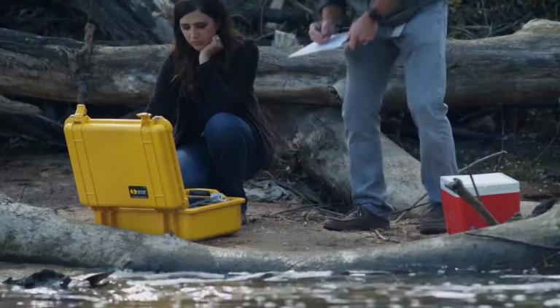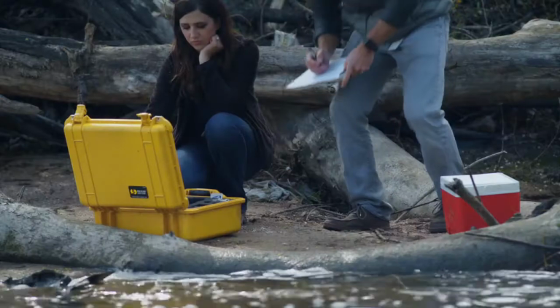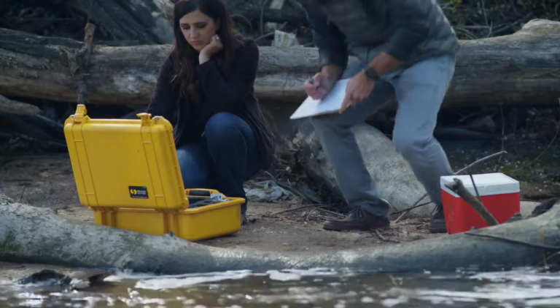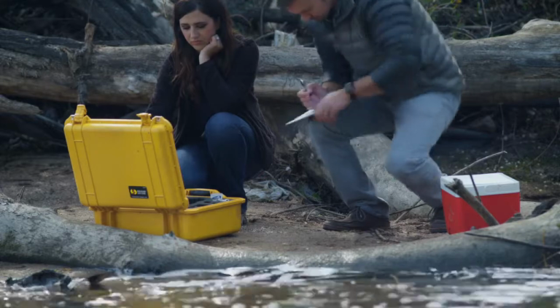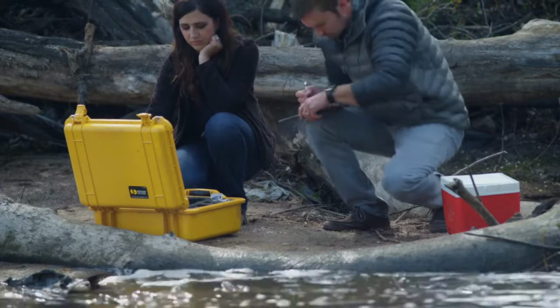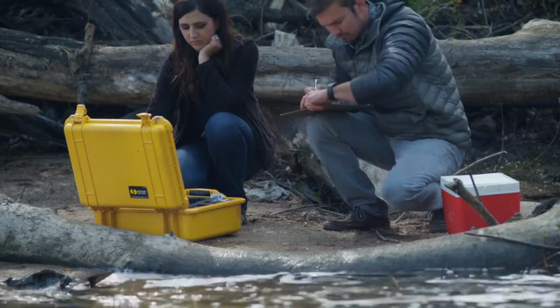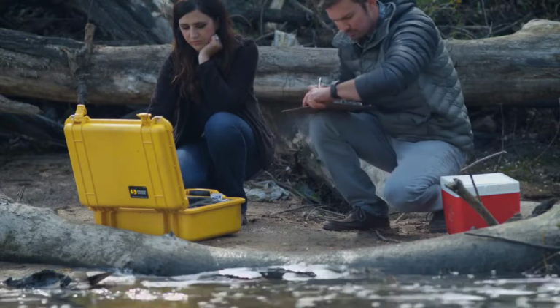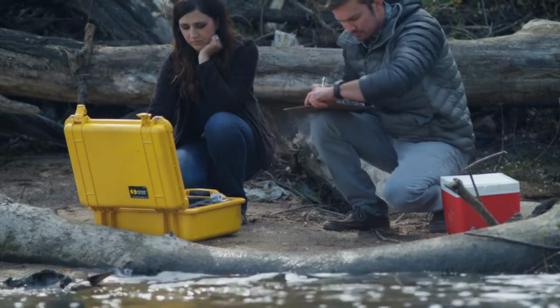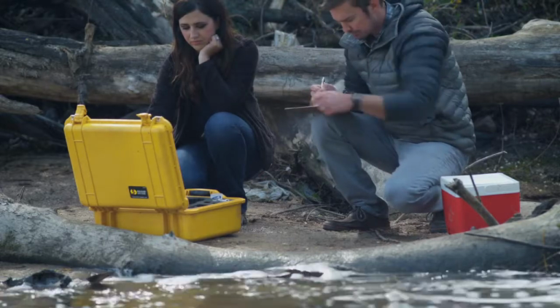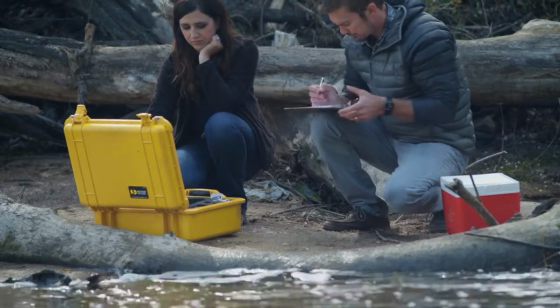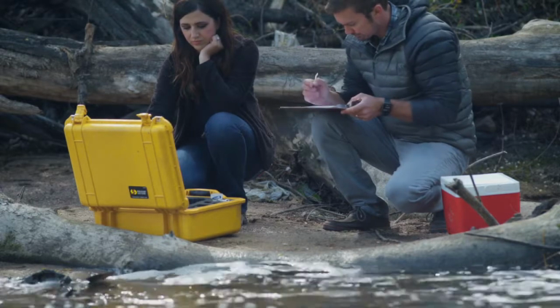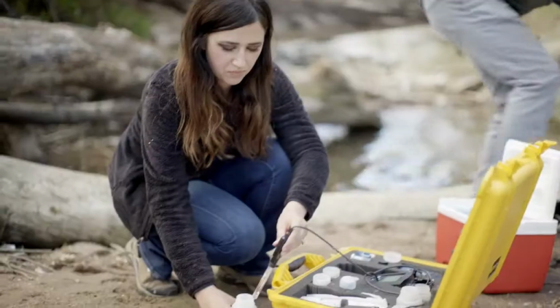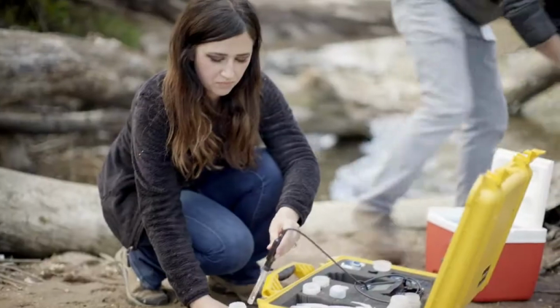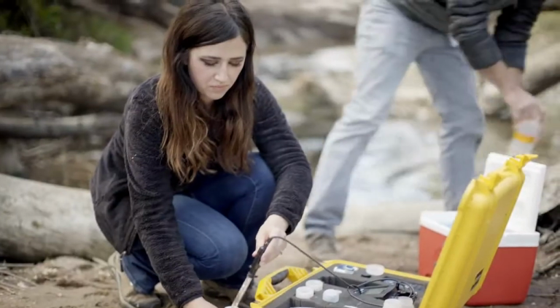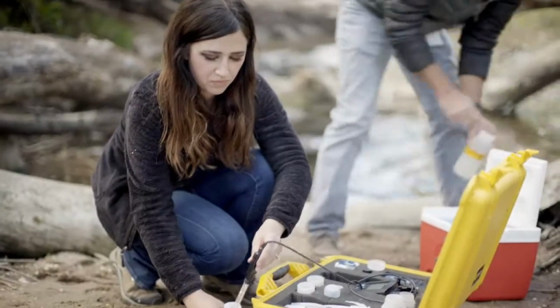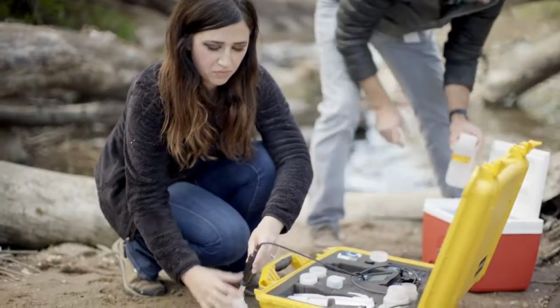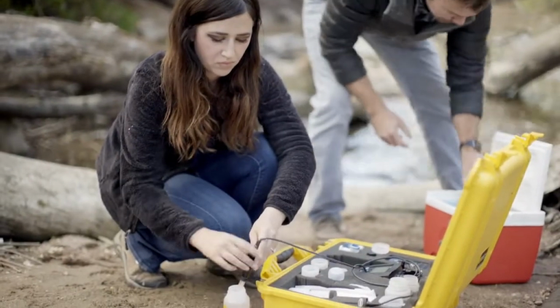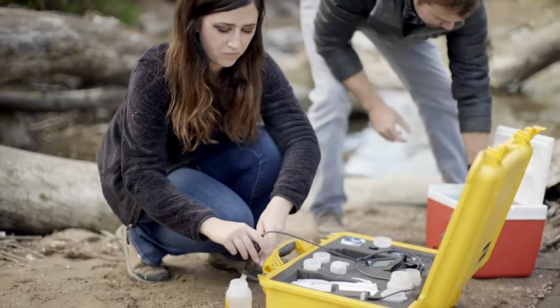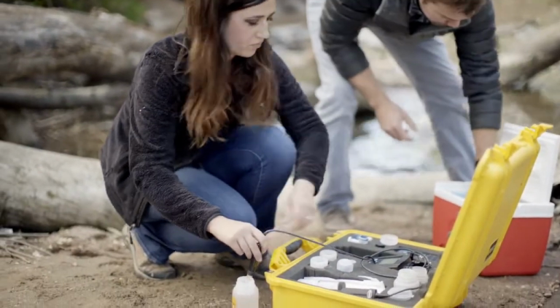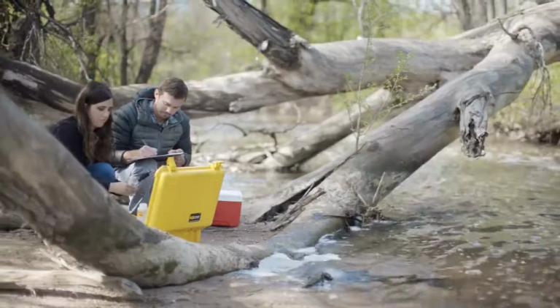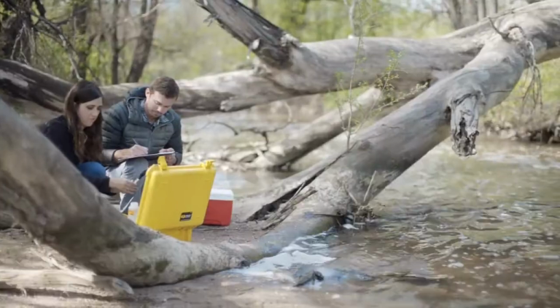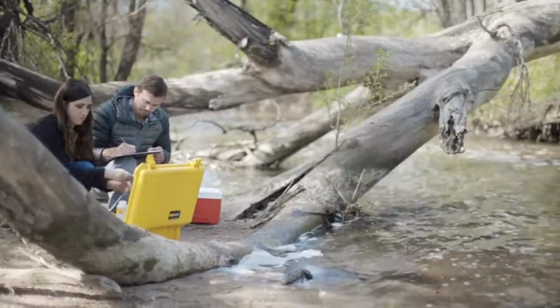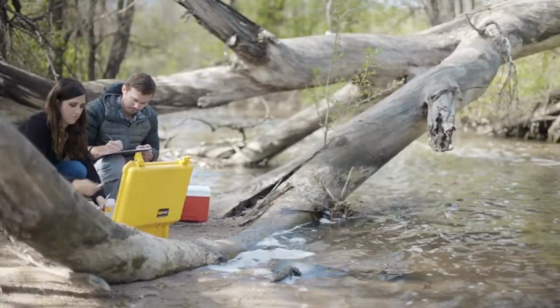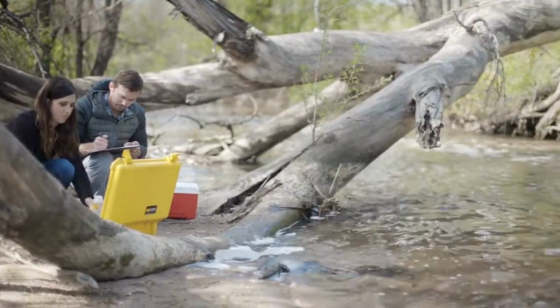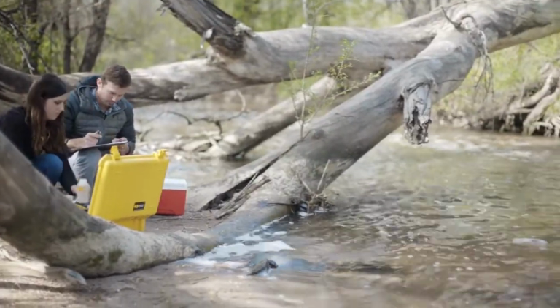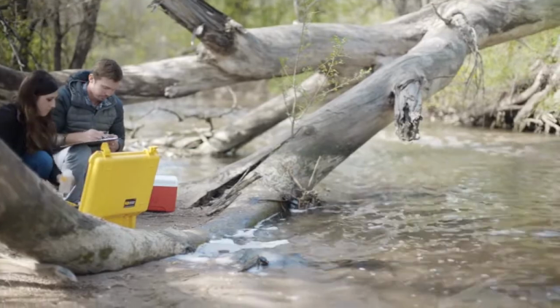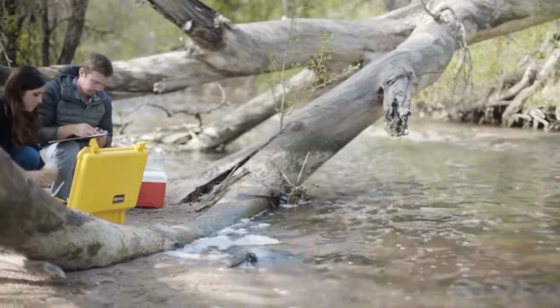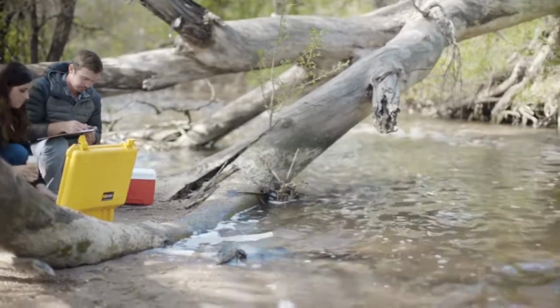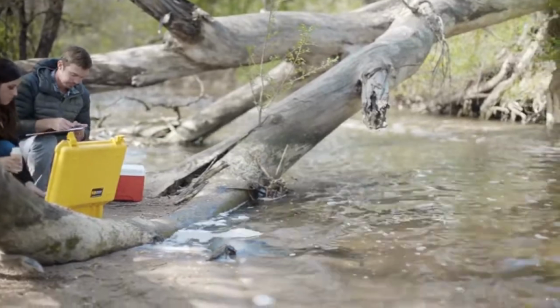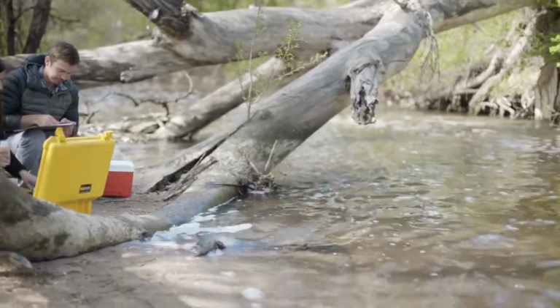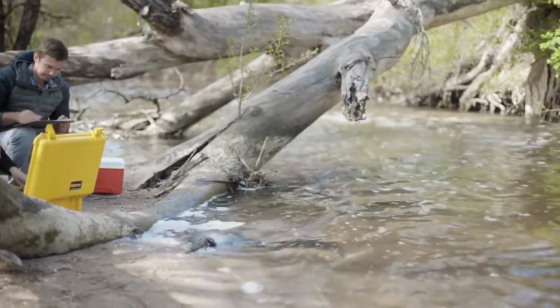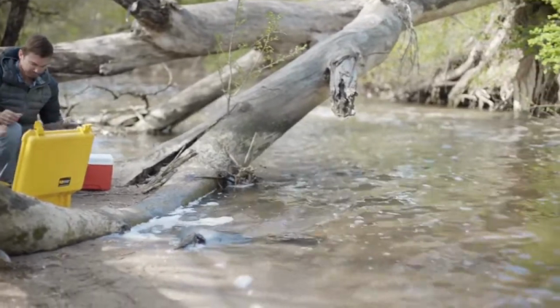We follow each drop from source to source so that the water Colorado Springs puts back into the environment is safe too.